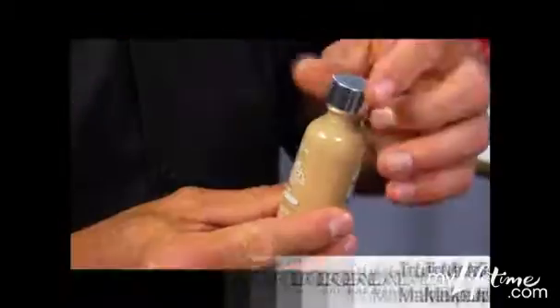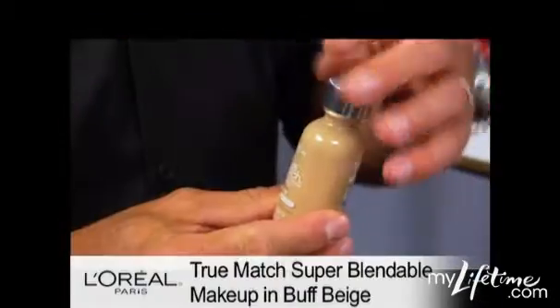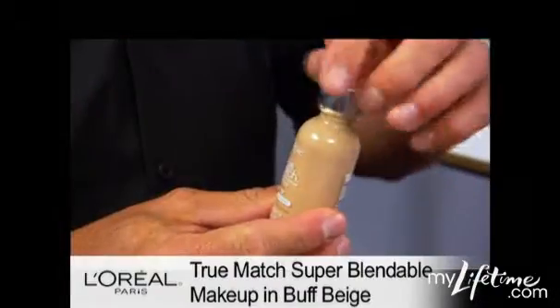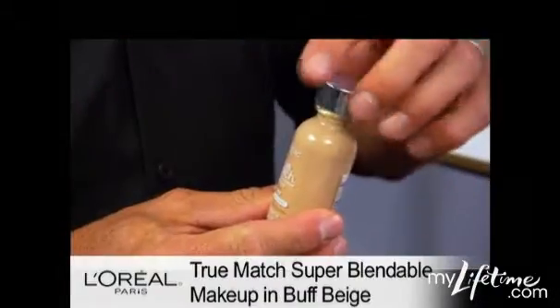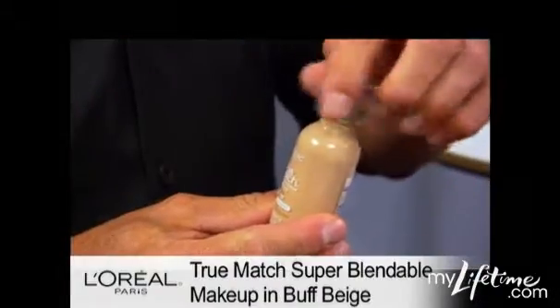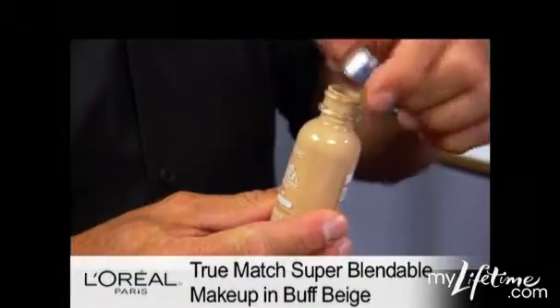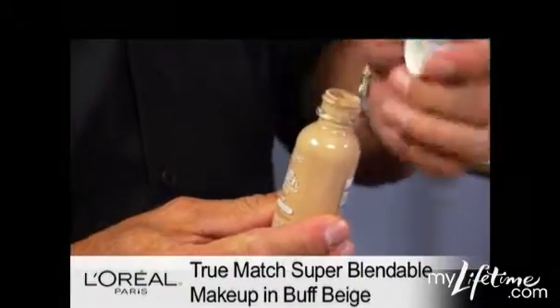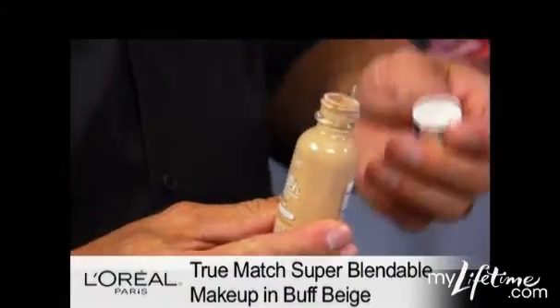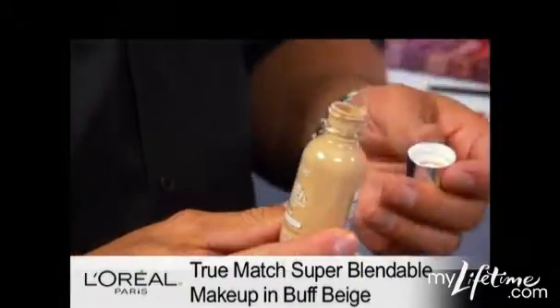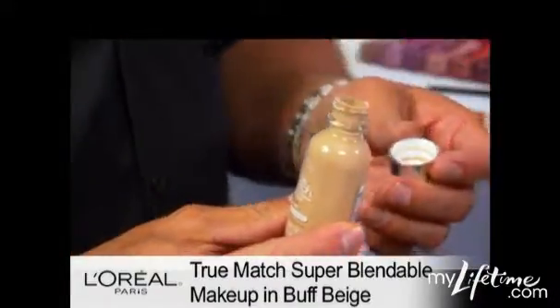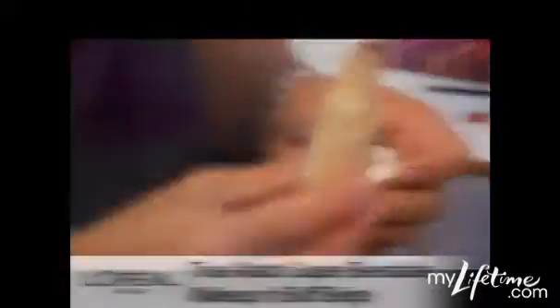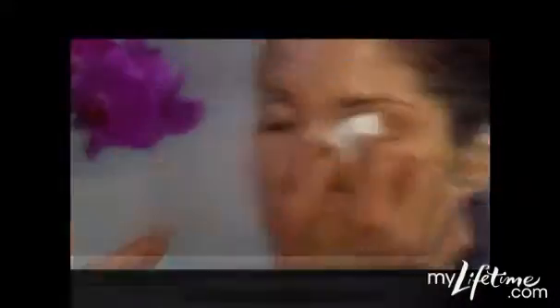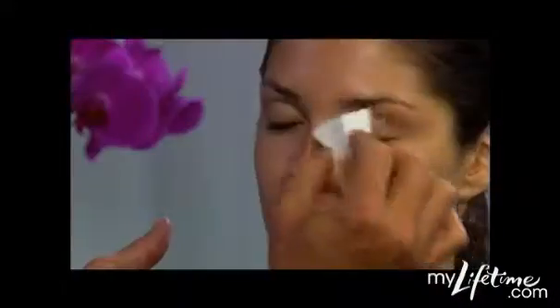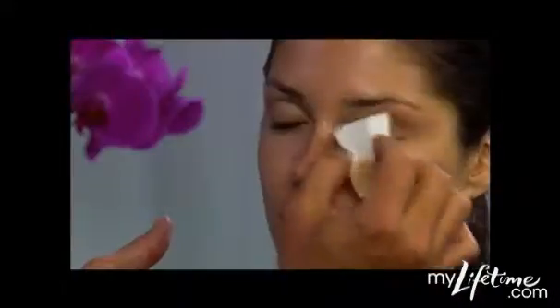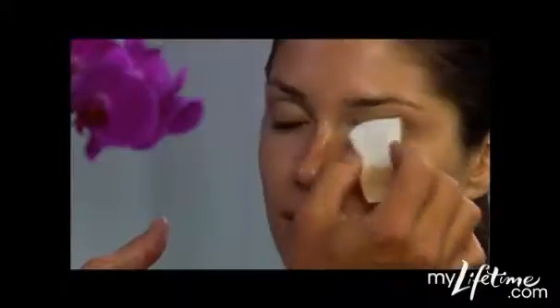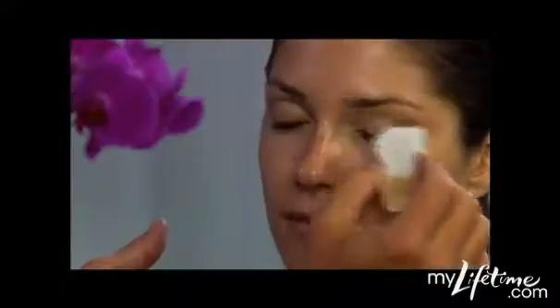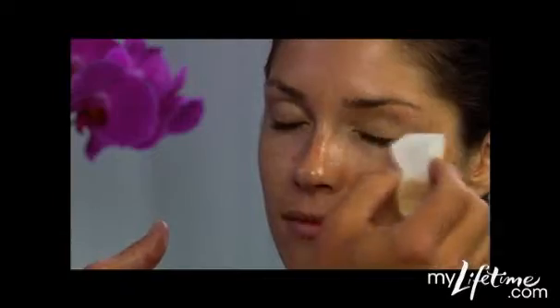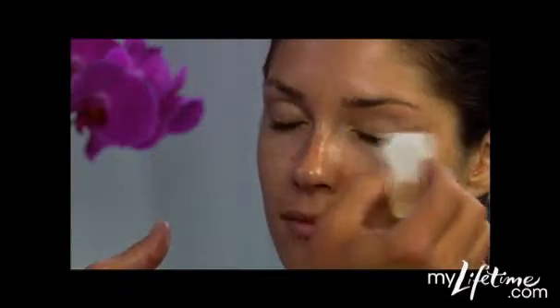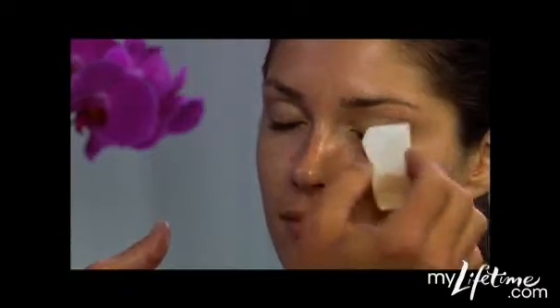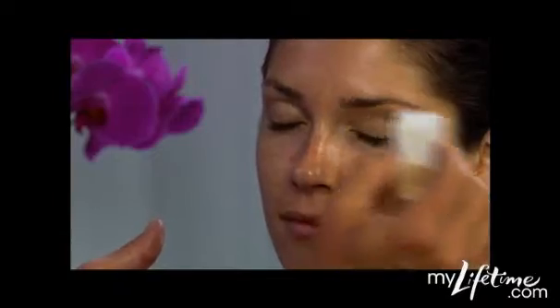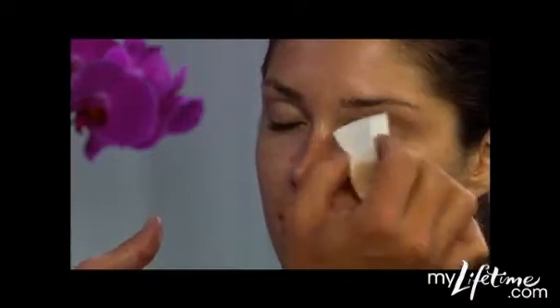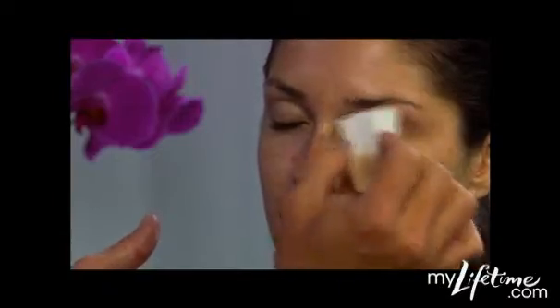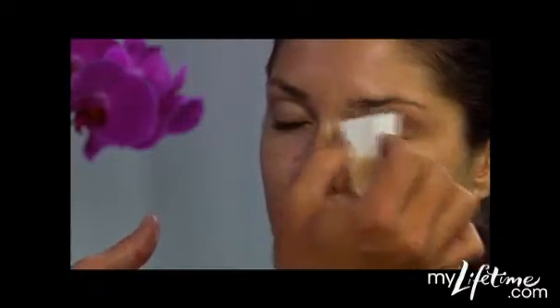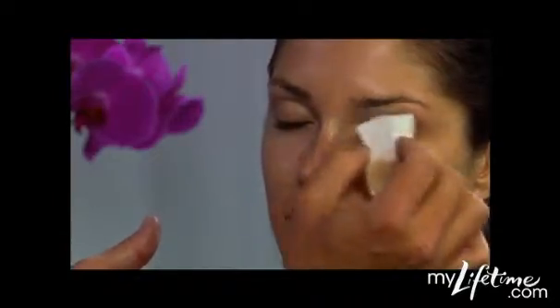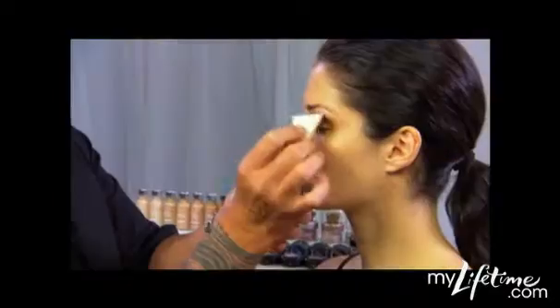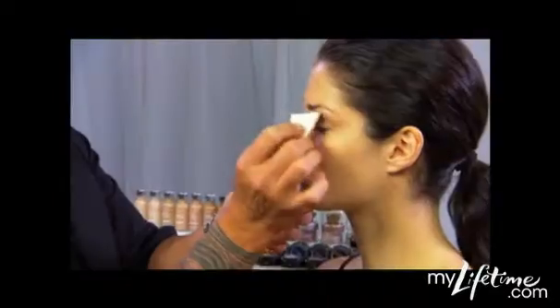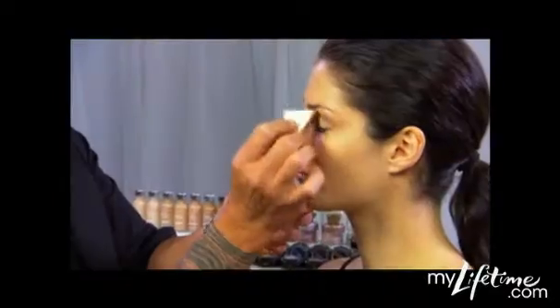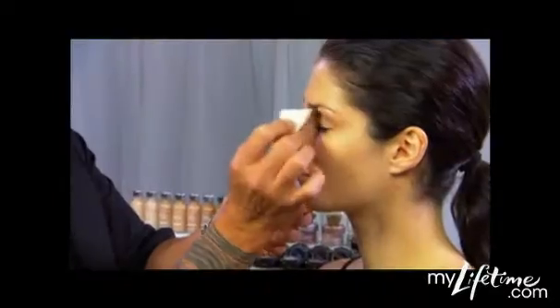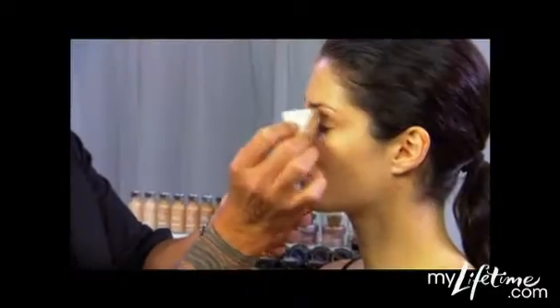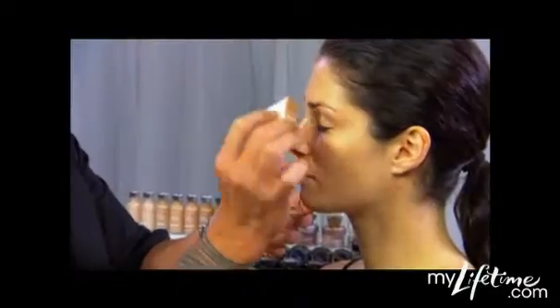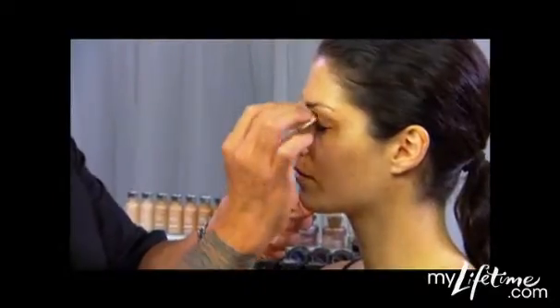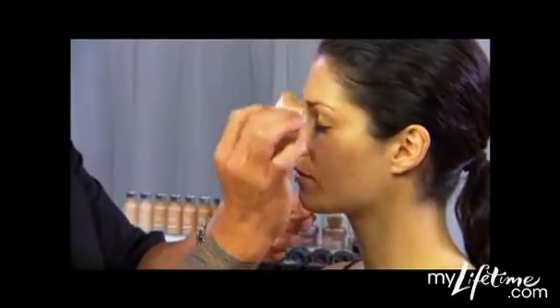To start this look, I'm going to use True Match — and don't forget the eyelids. This serves as a nice foundation for your eye makeup.